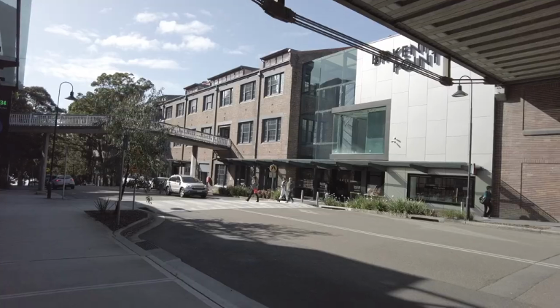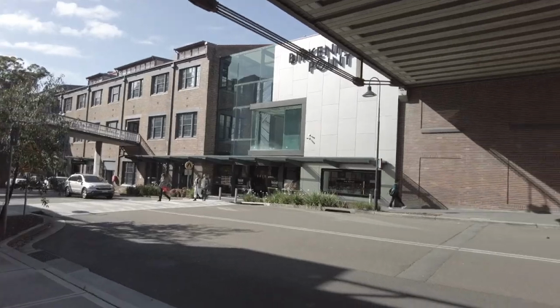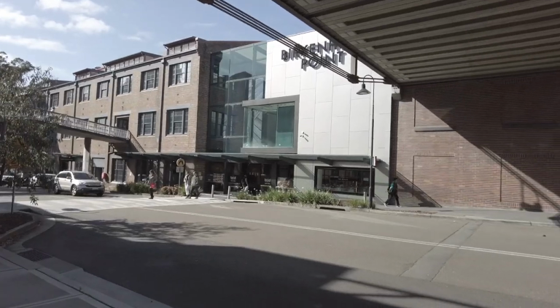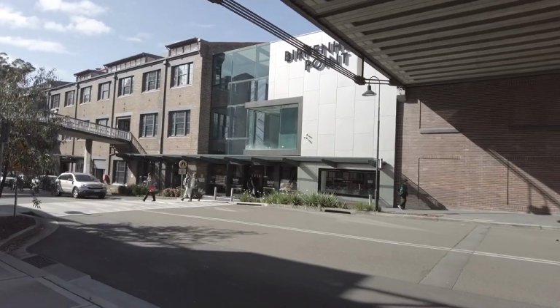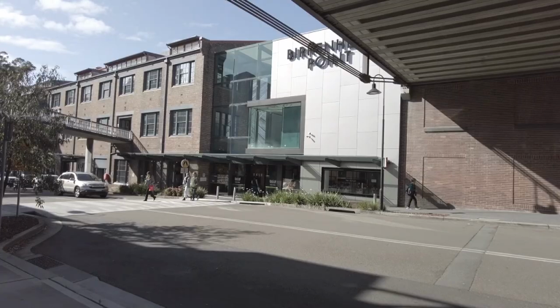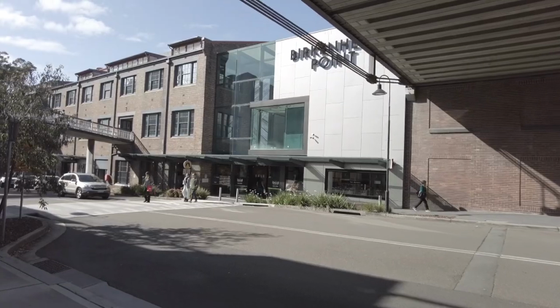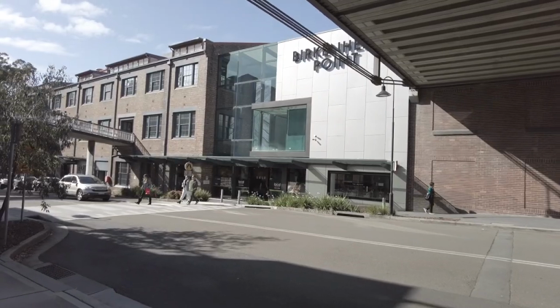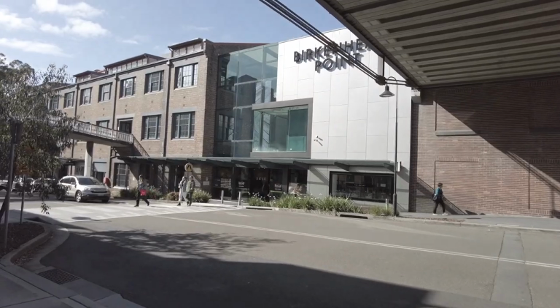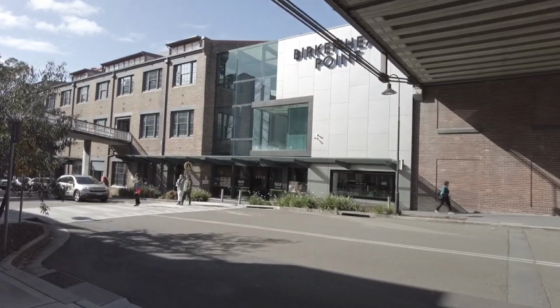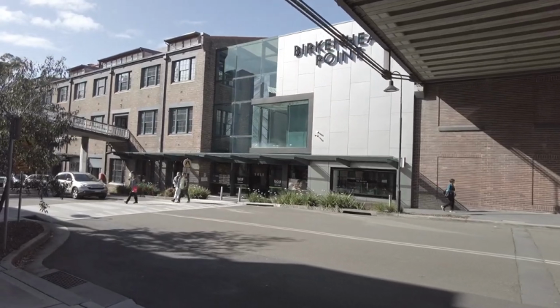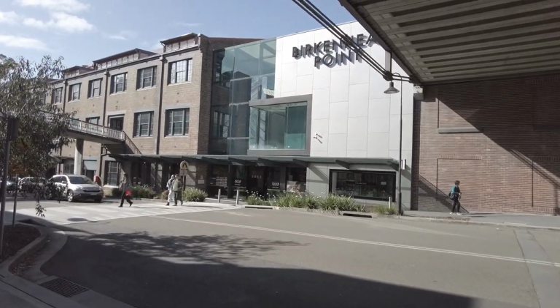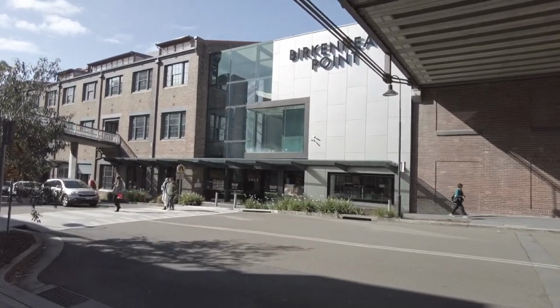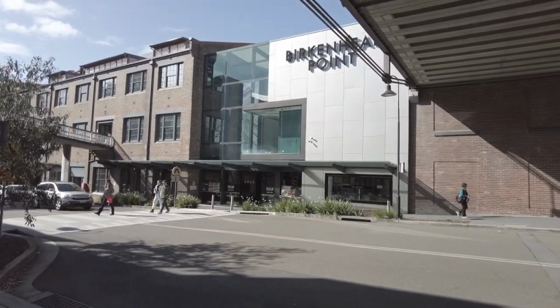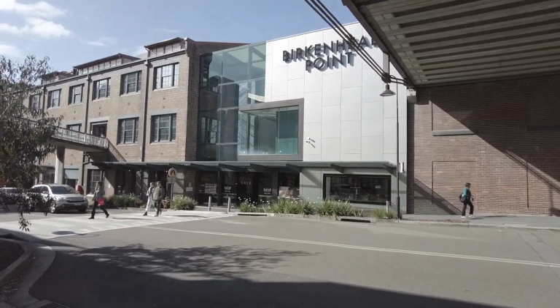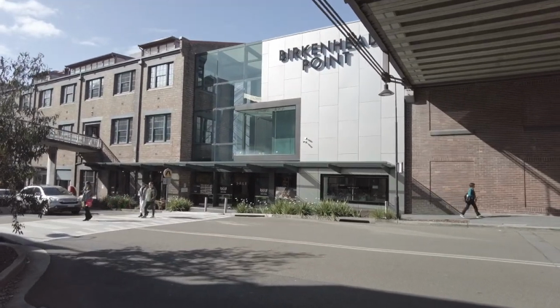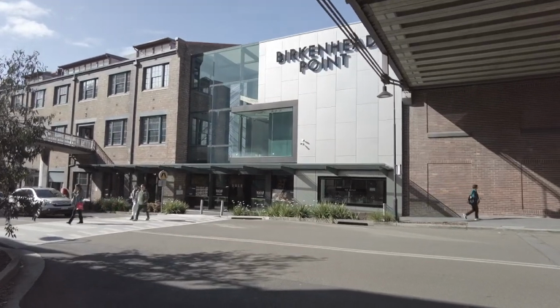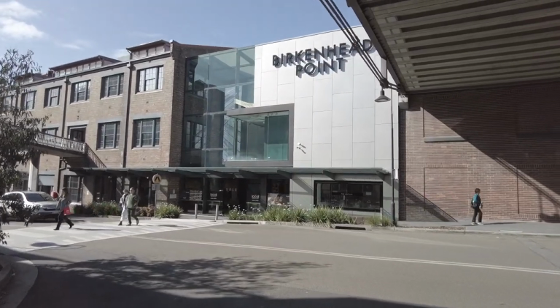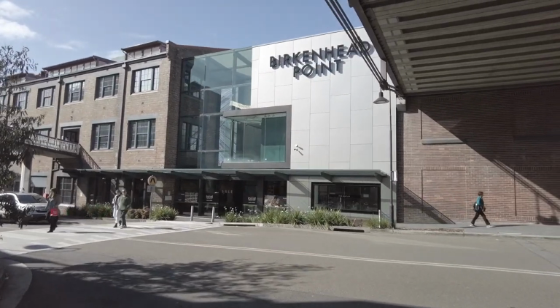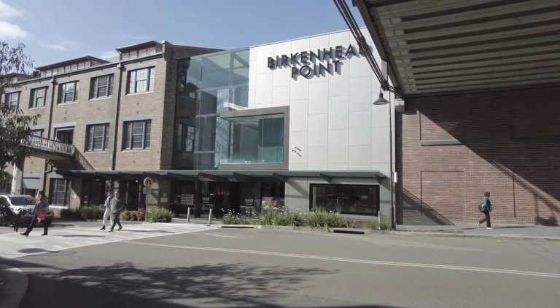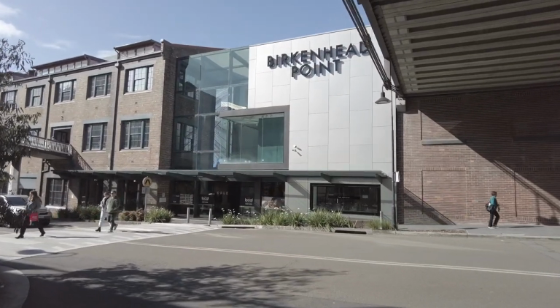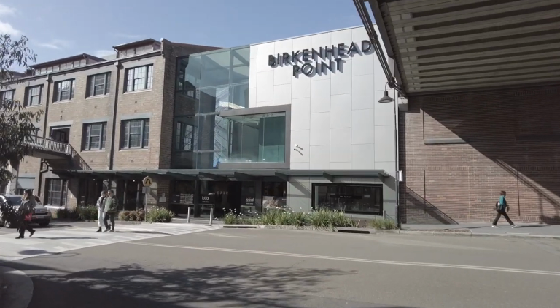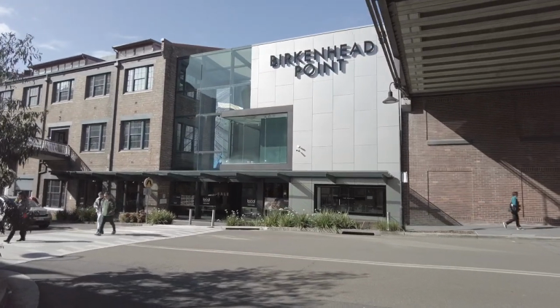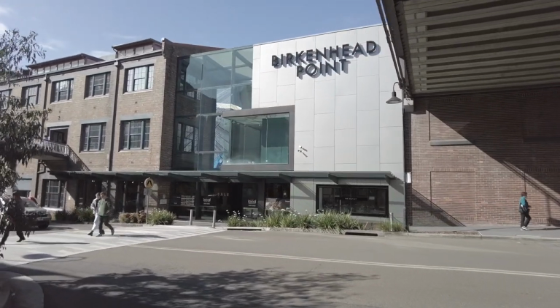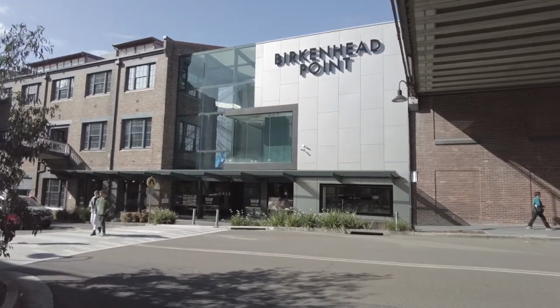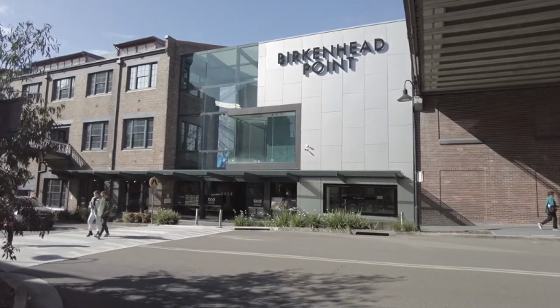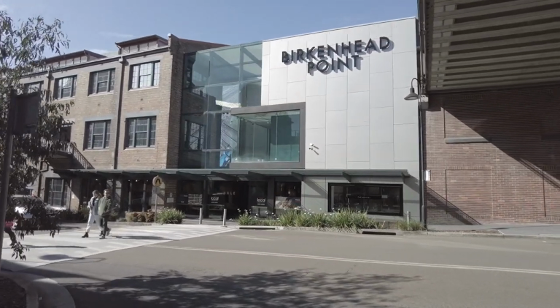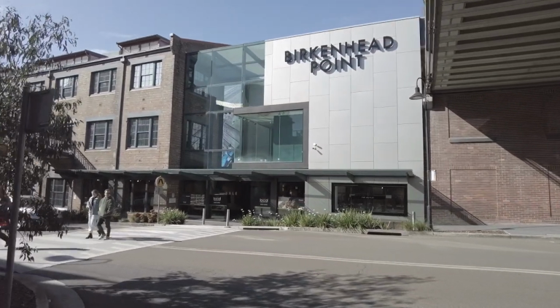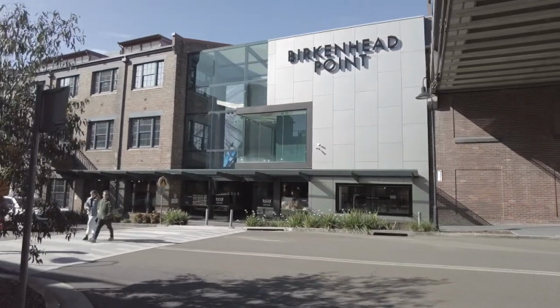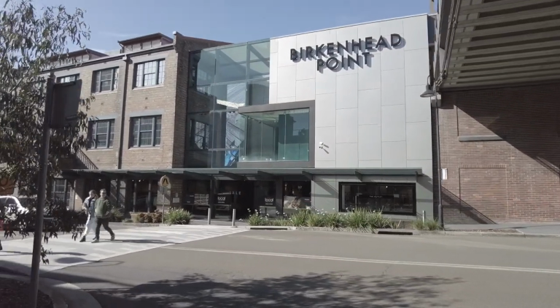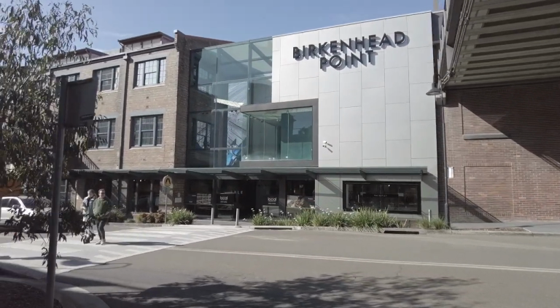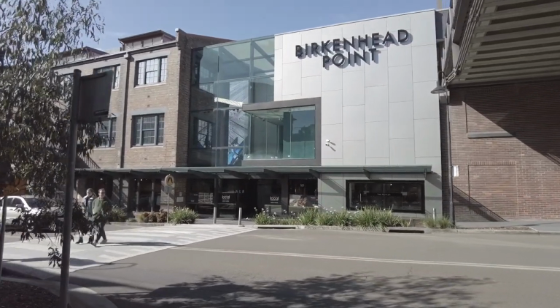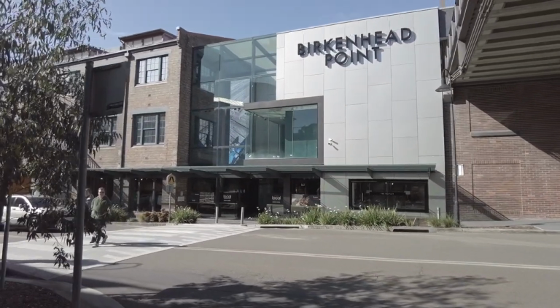So here we are now at Birkenhead Point. First stop will be Style Runner.